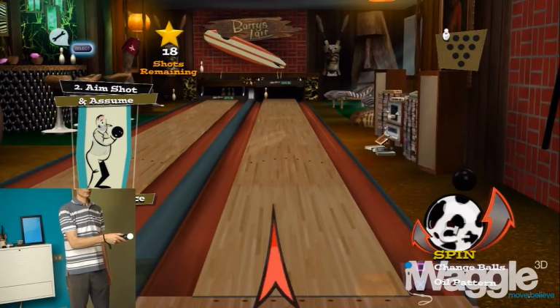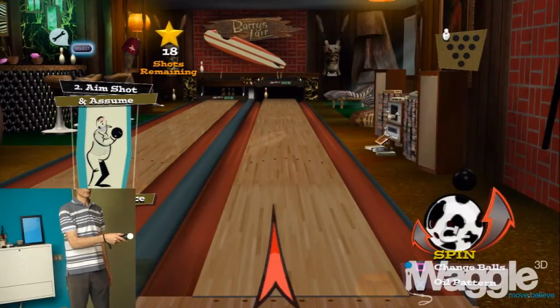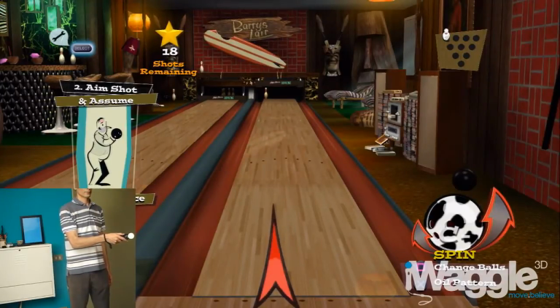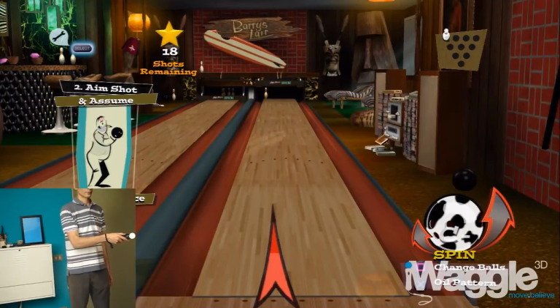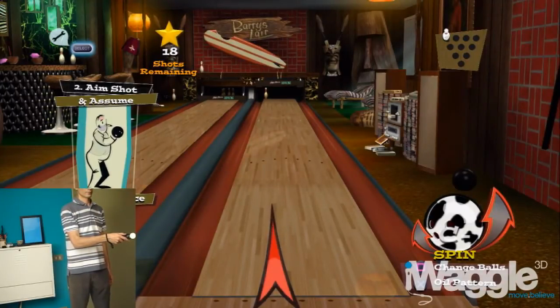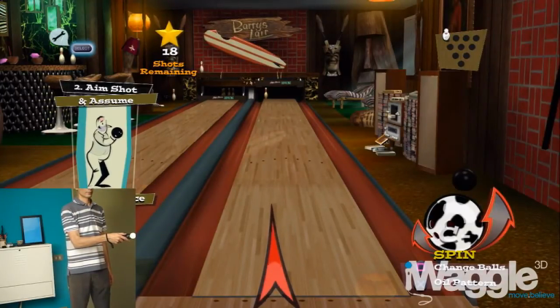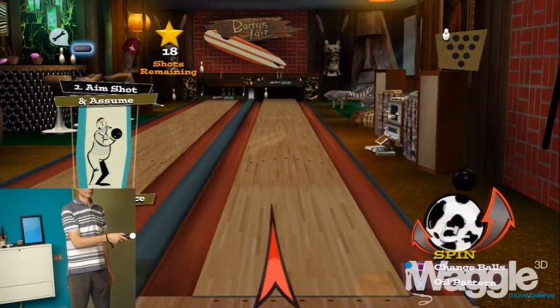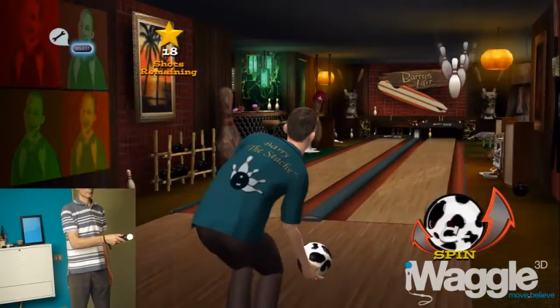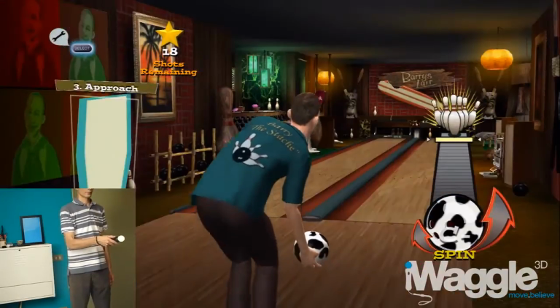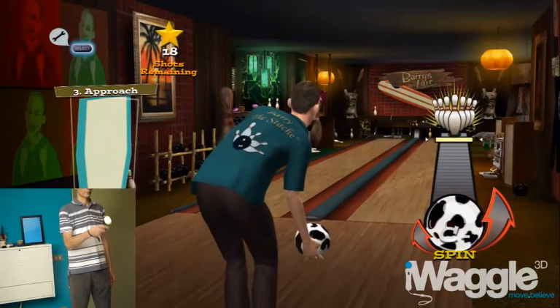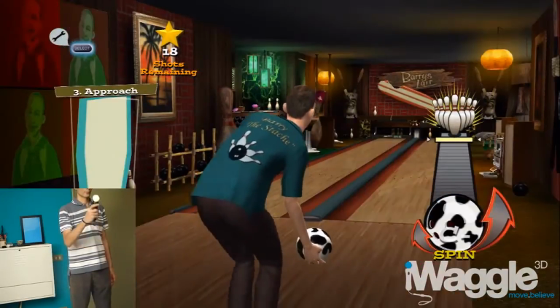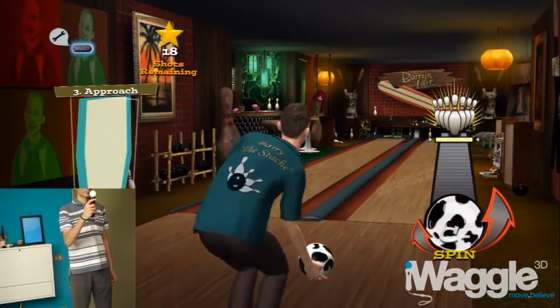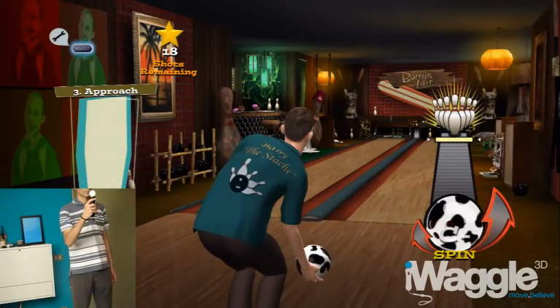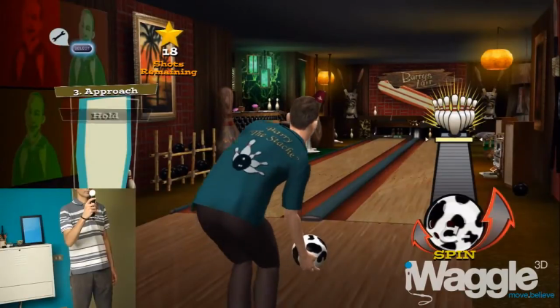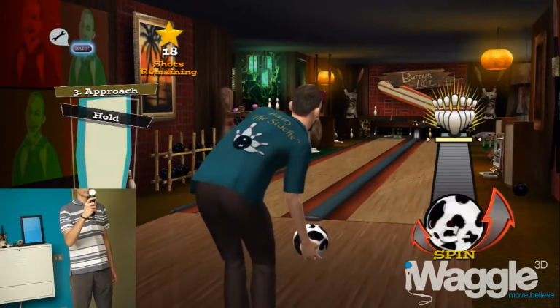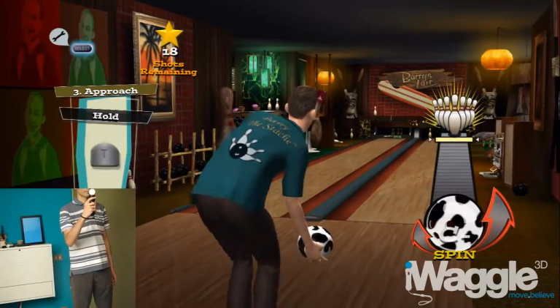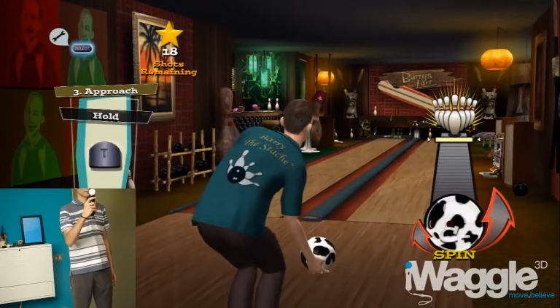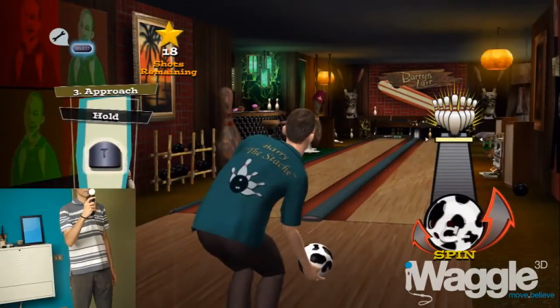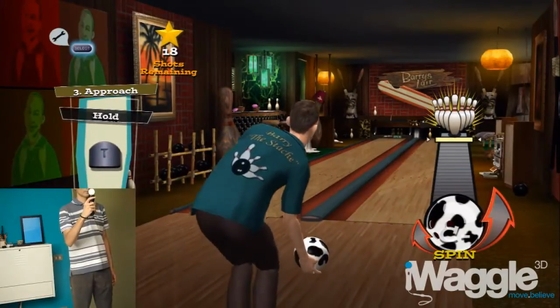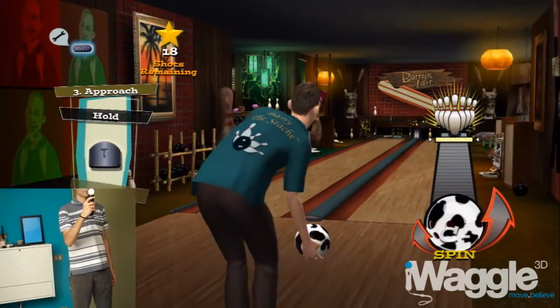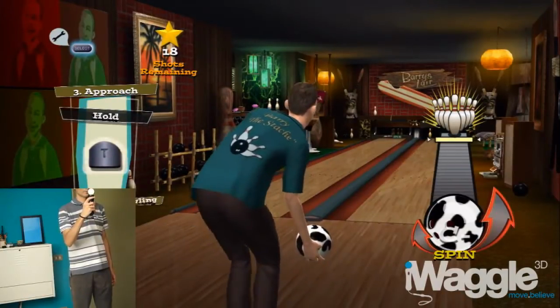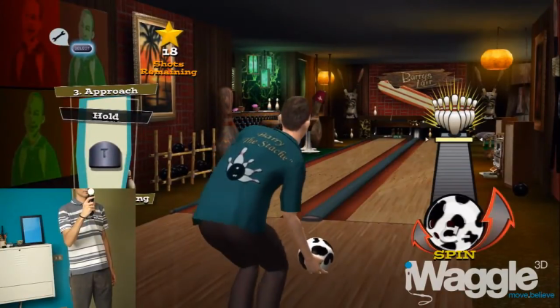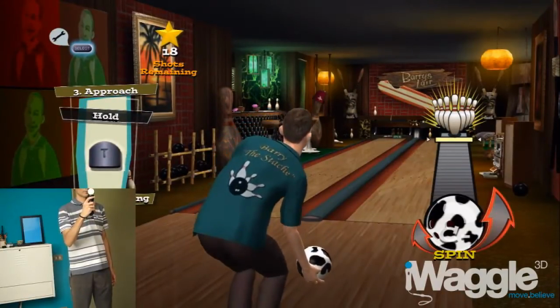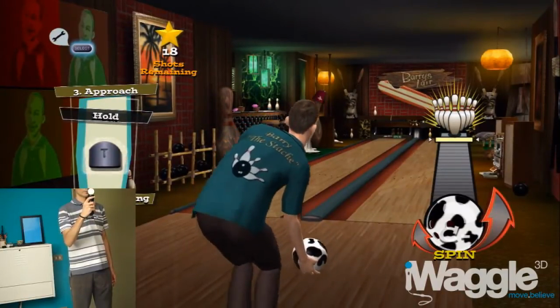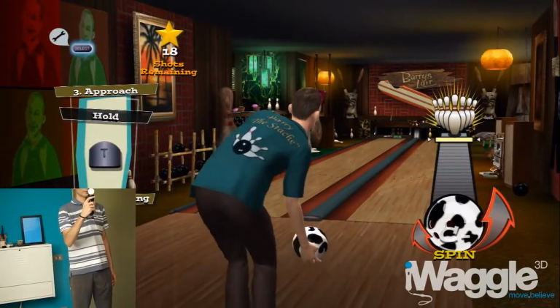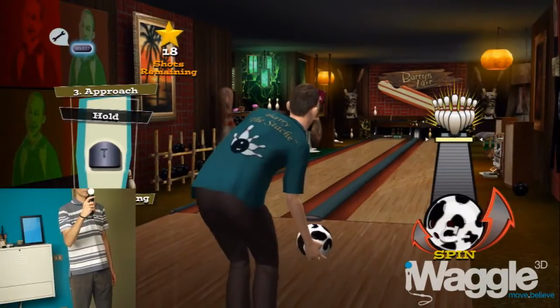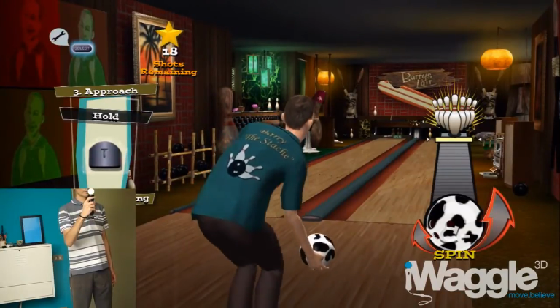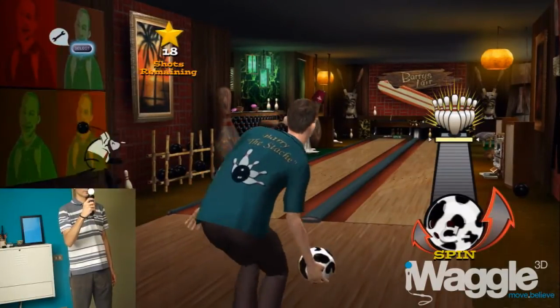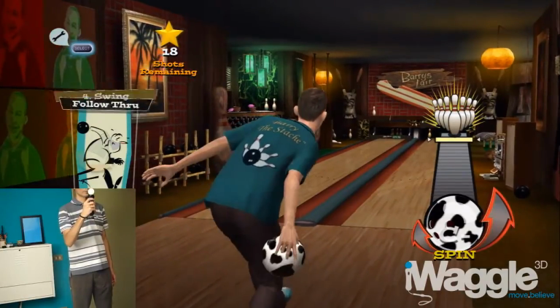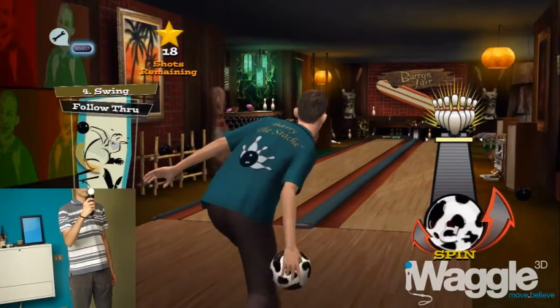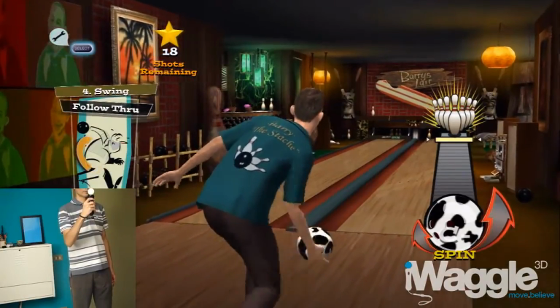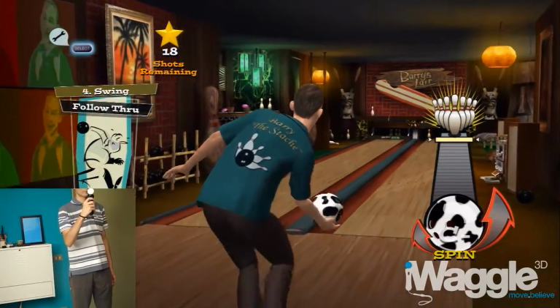To start bowling you hold the trigger. As the animation goes, you have to swing the controller to apply force and release the trigger to let the ball go.